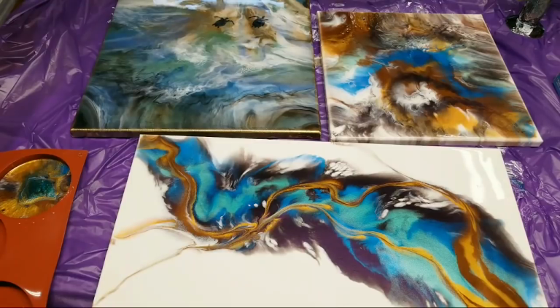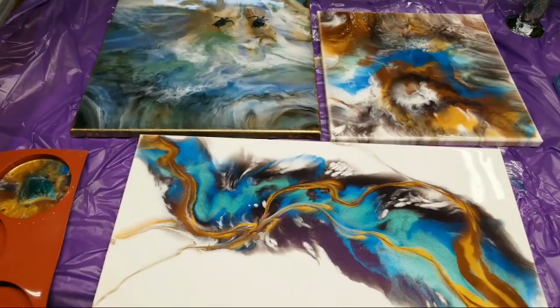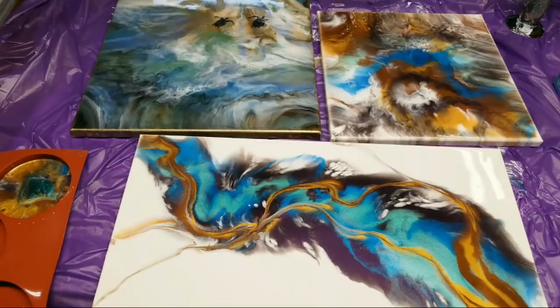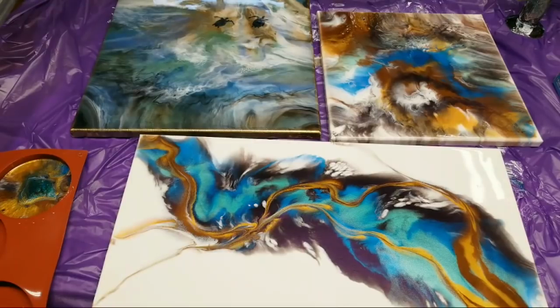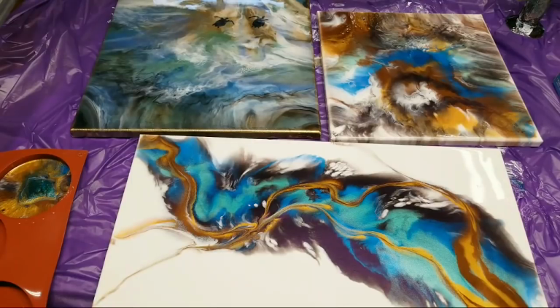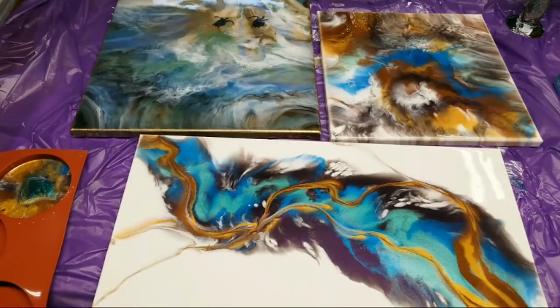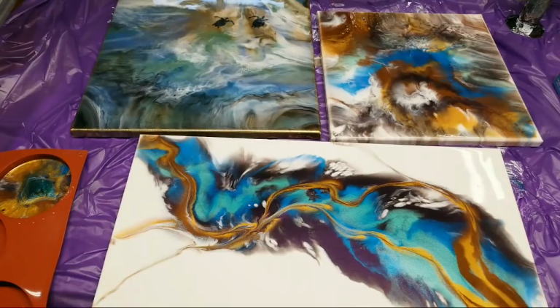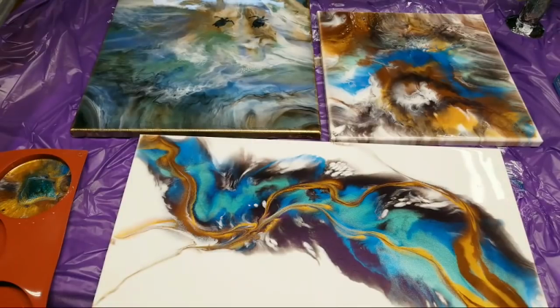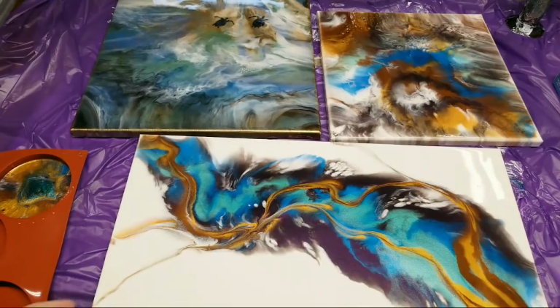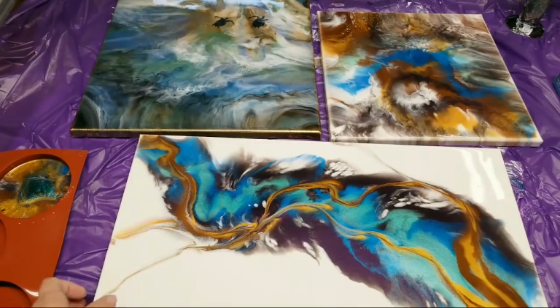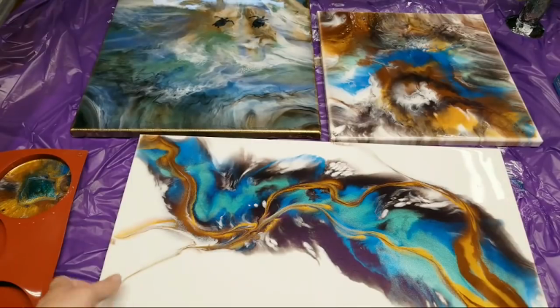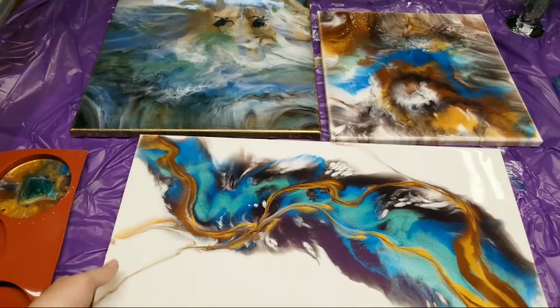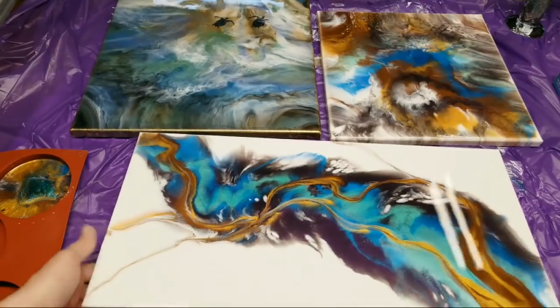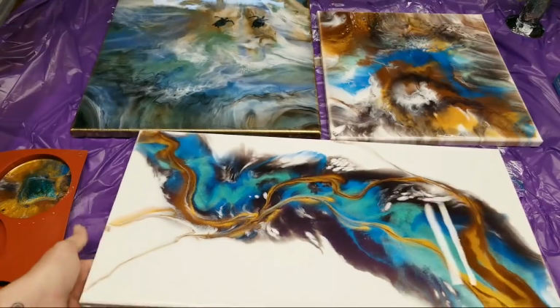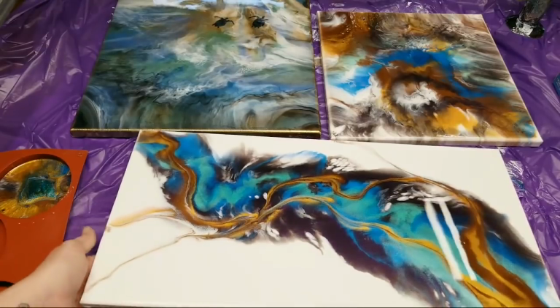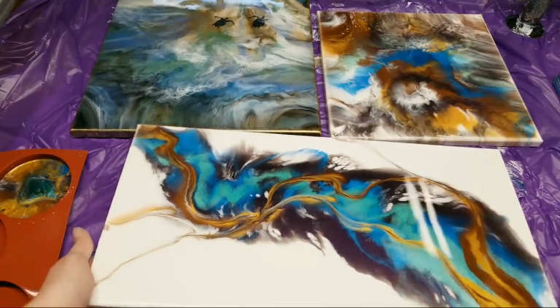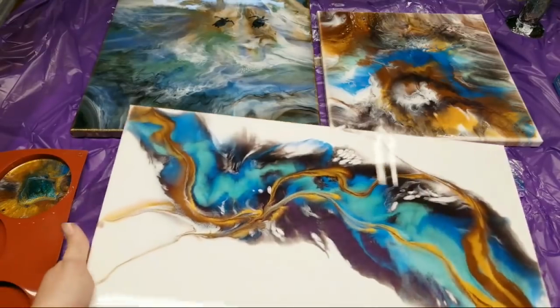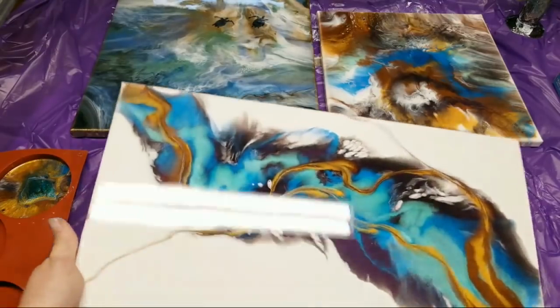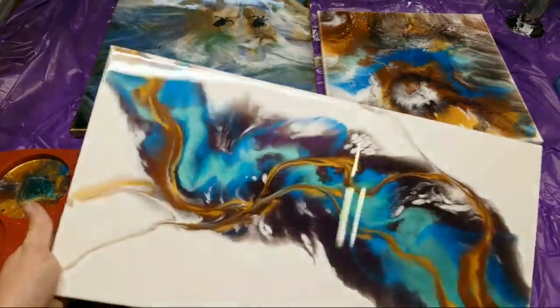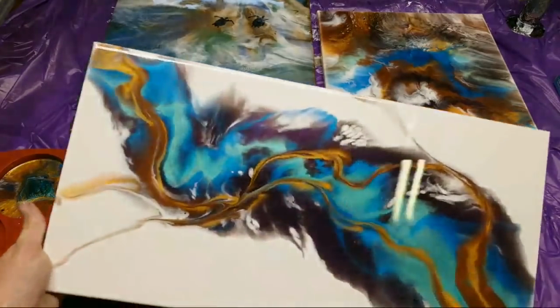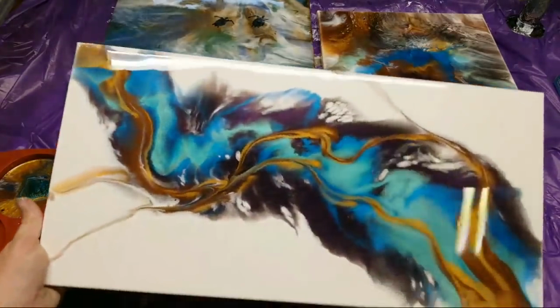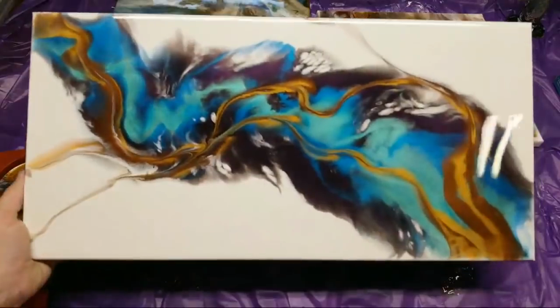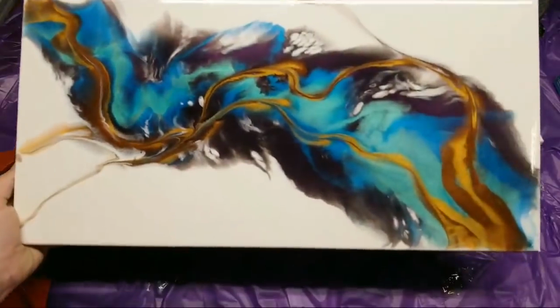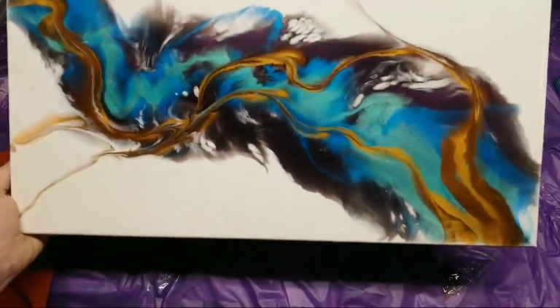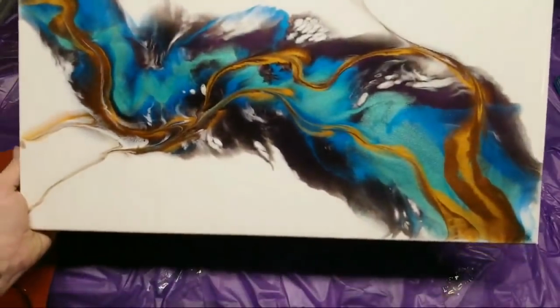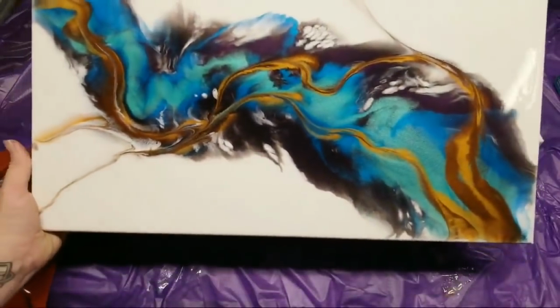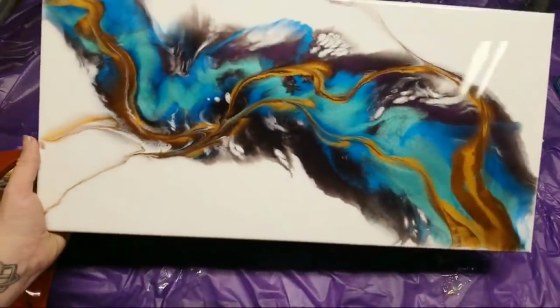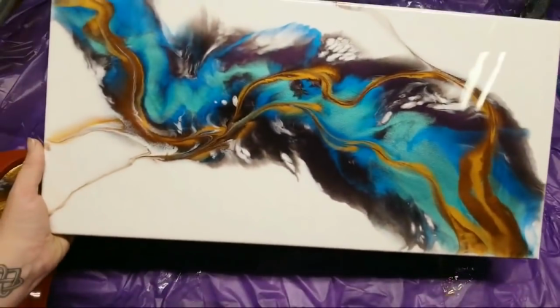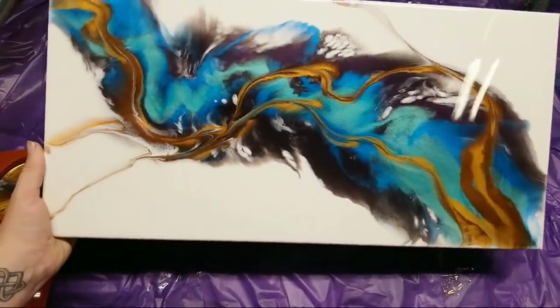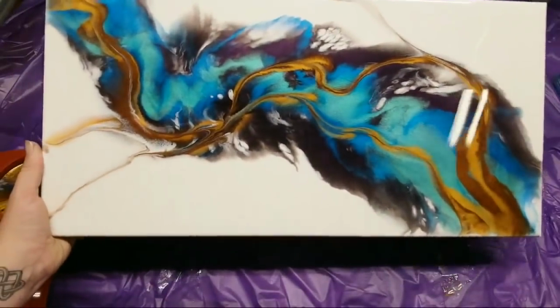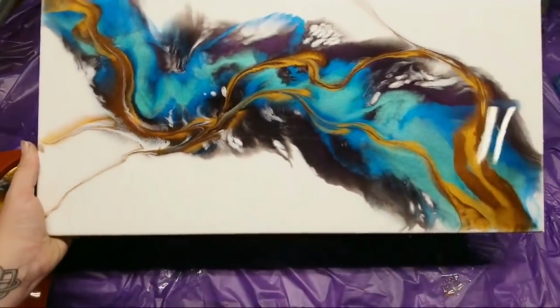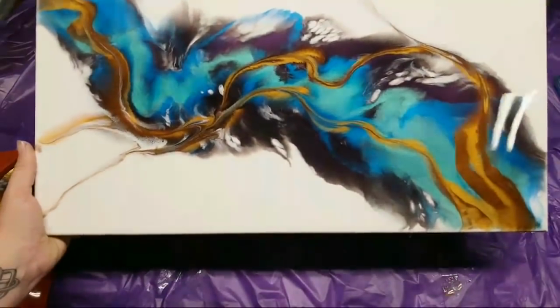I just wanted to show you guys the dry pieces. This one is seriously — I am so in love with it.